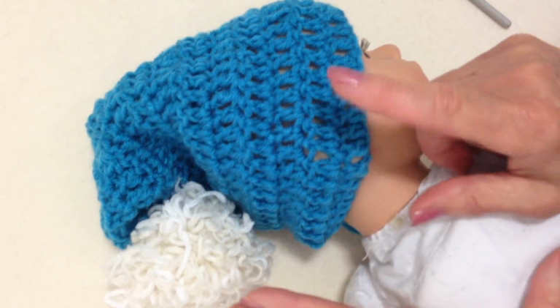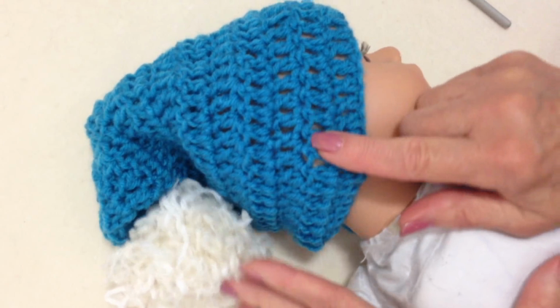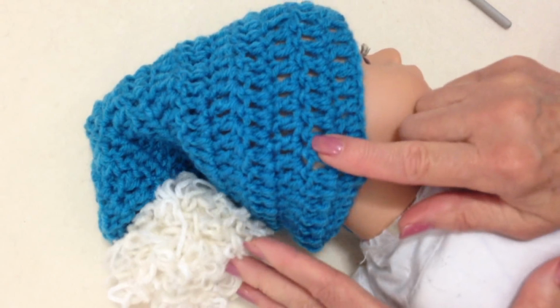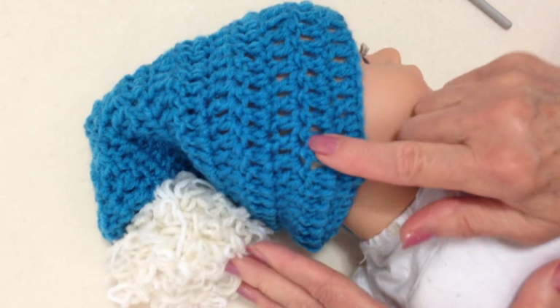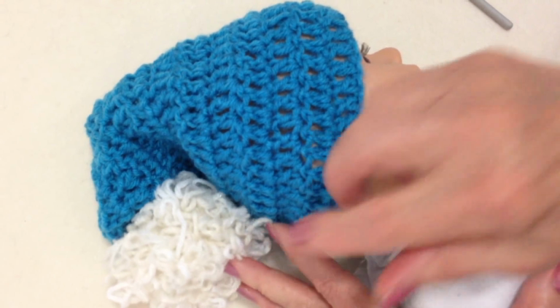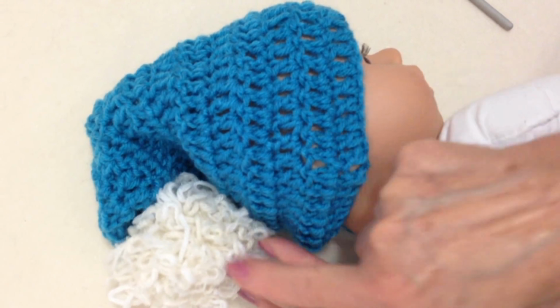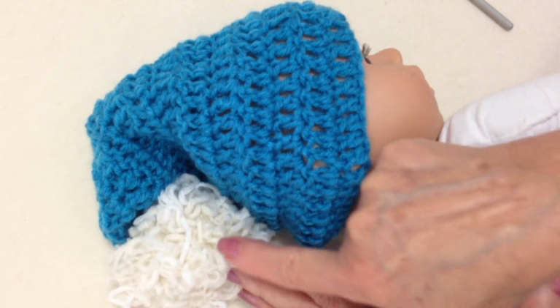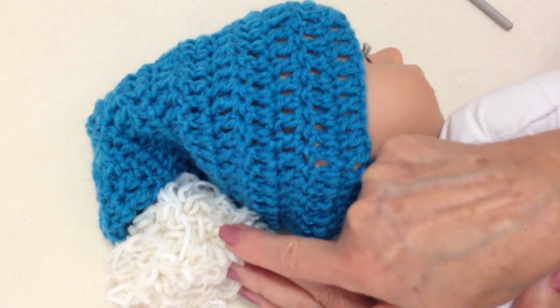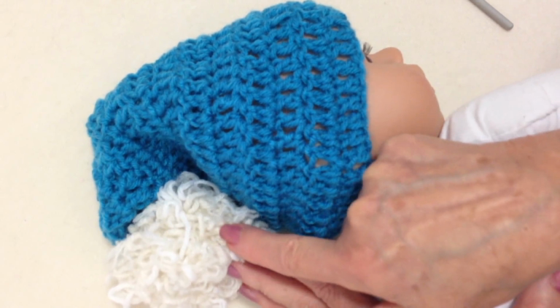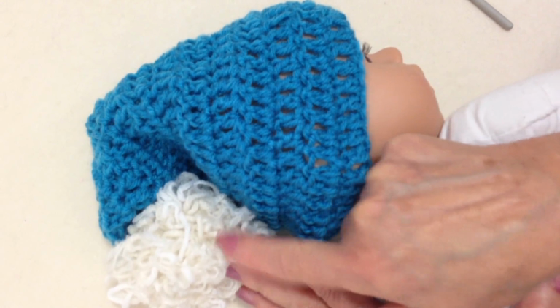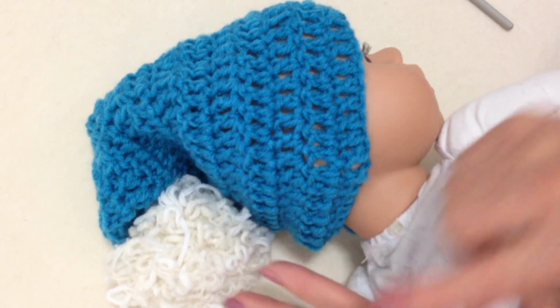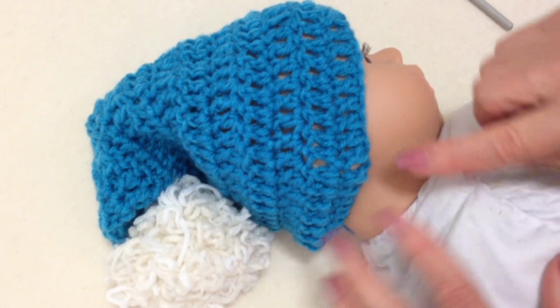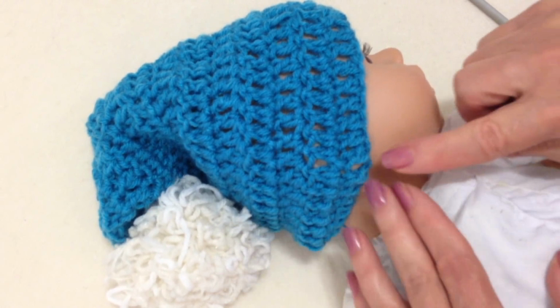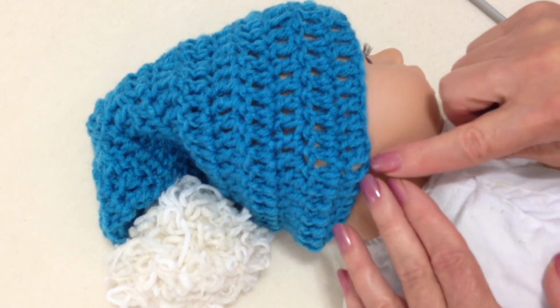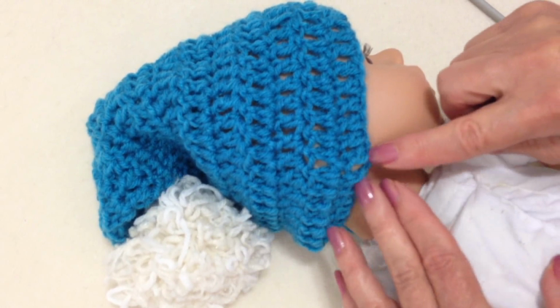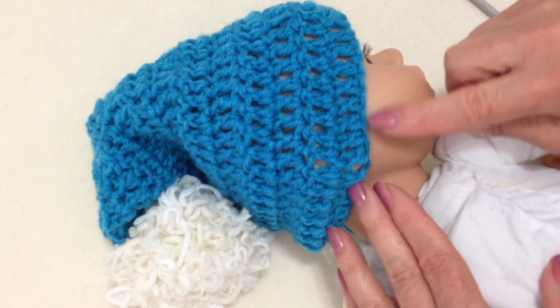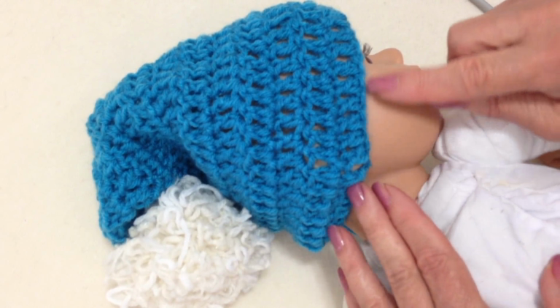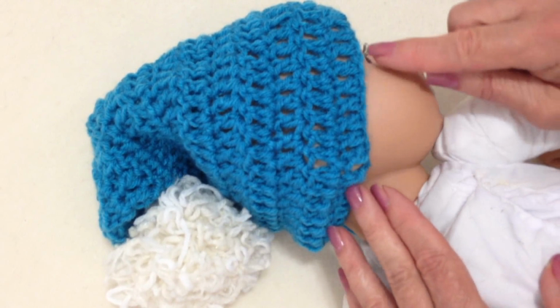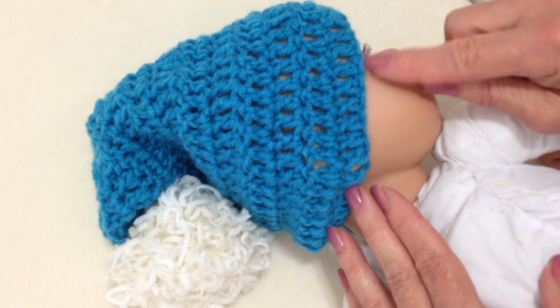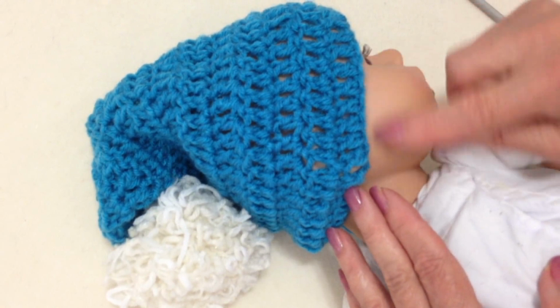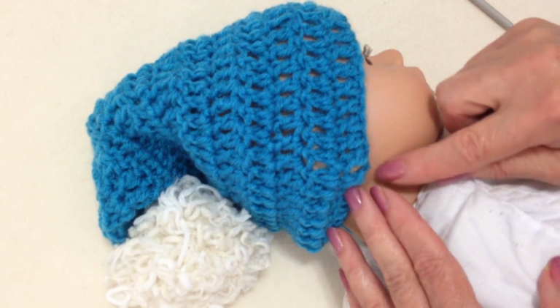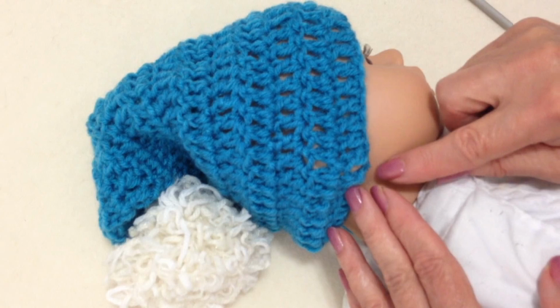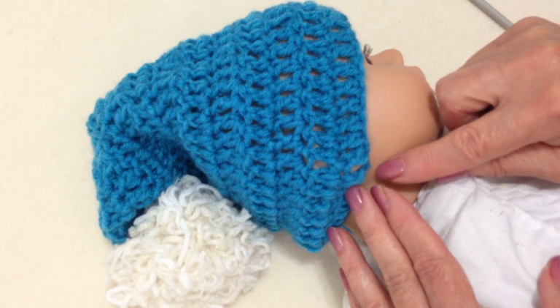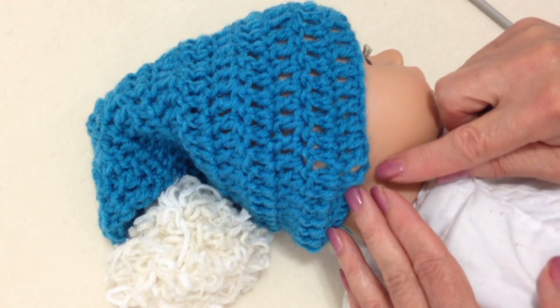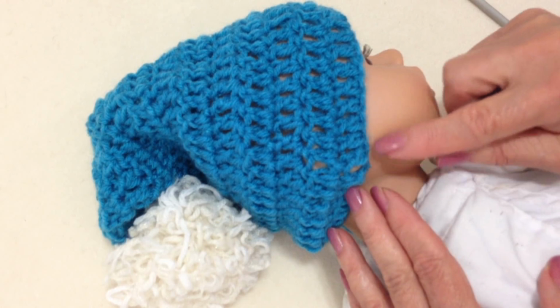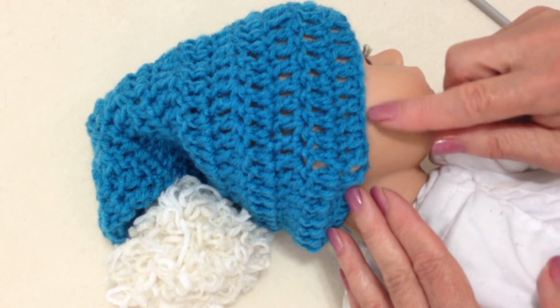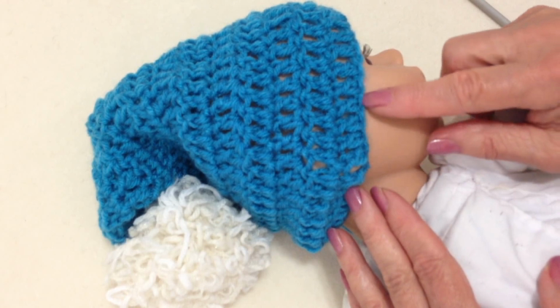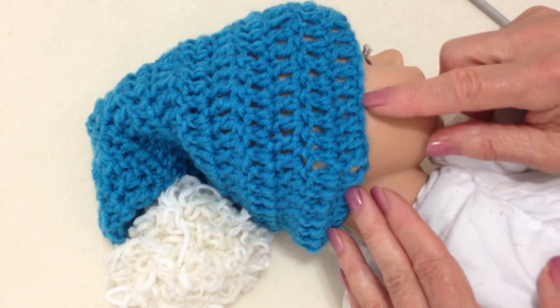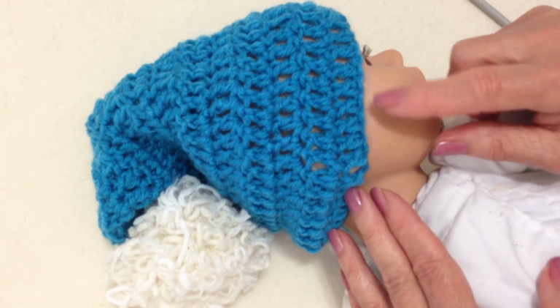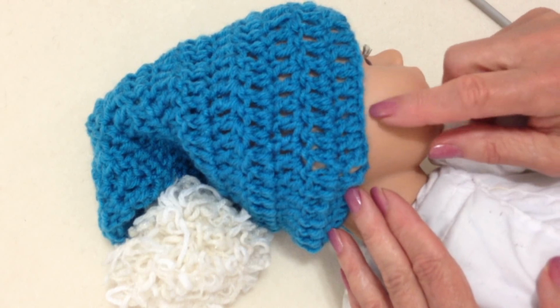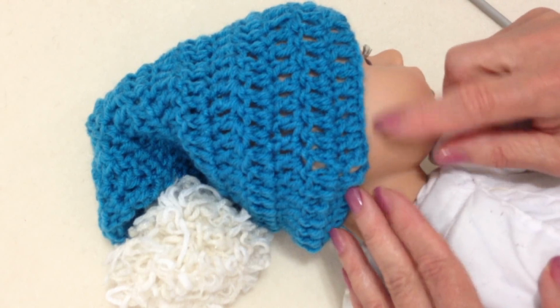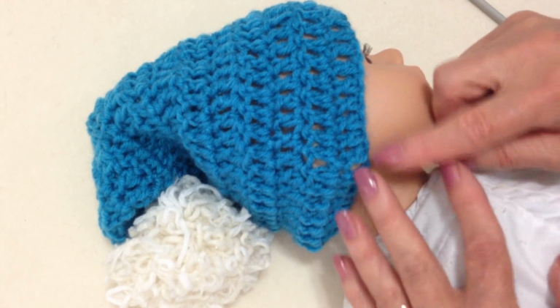For Christmas, you can make this in red, put the pom pom in white, and then just add one row of white along the bottom.